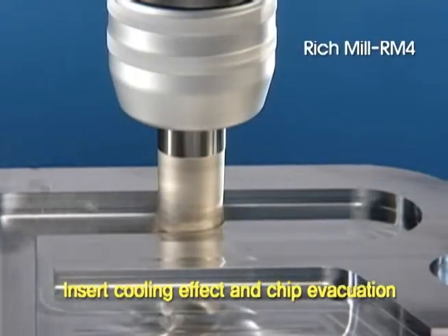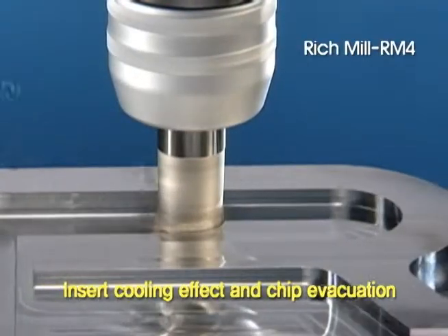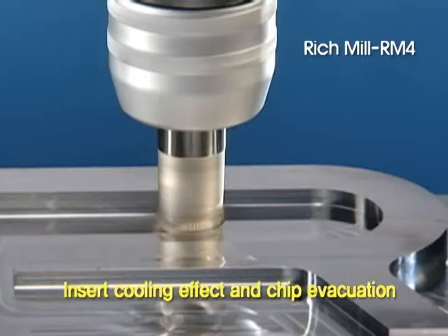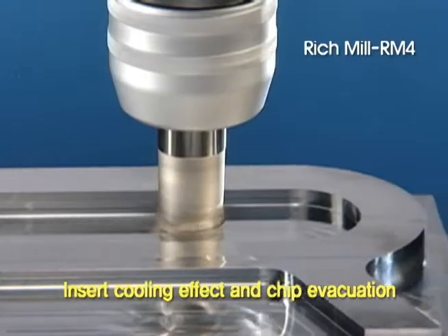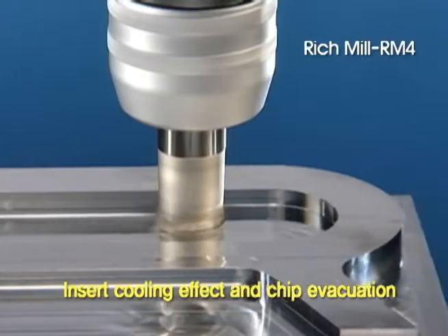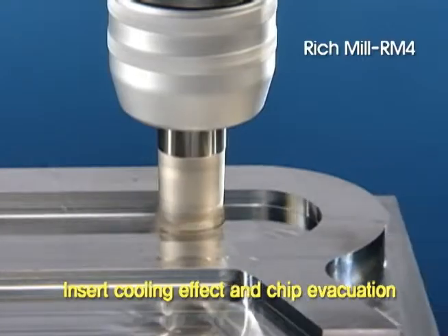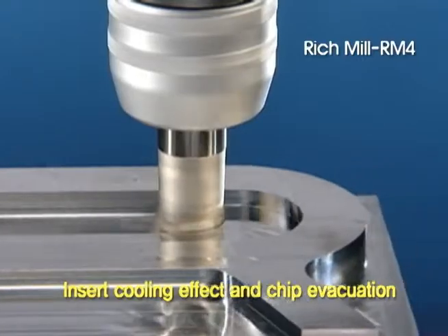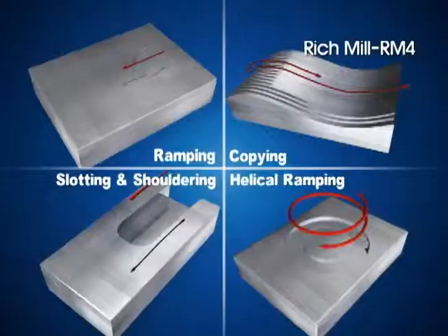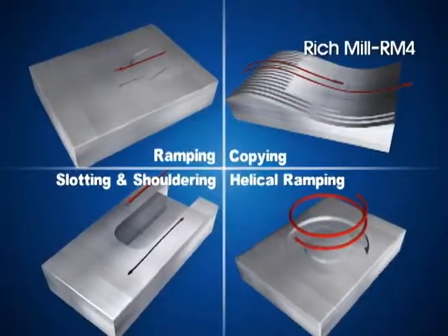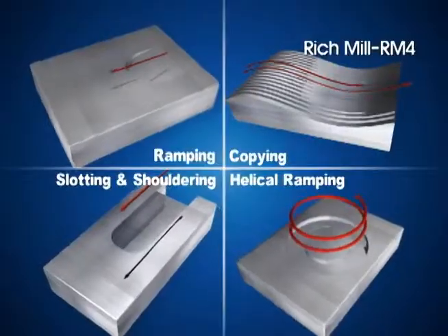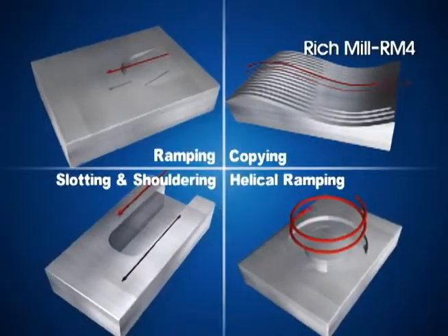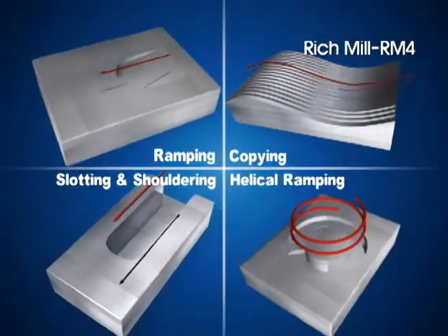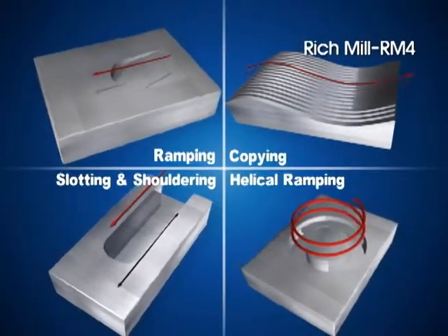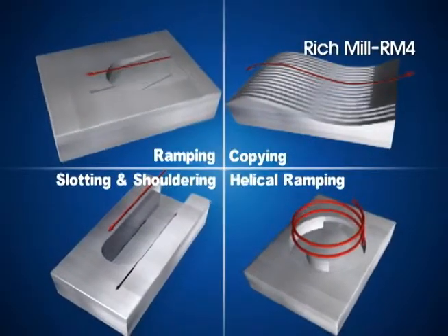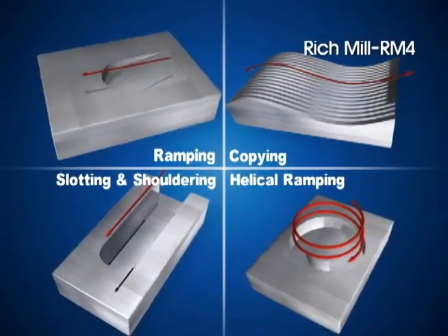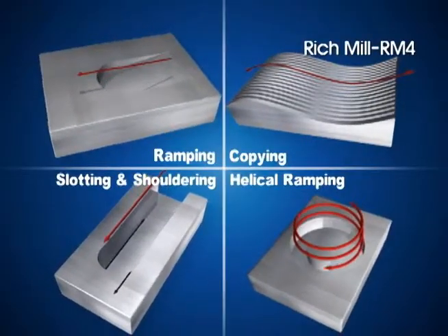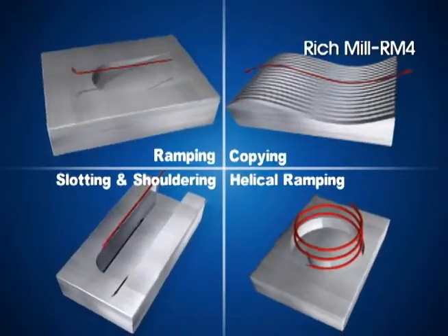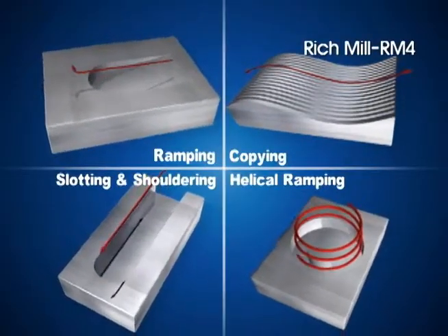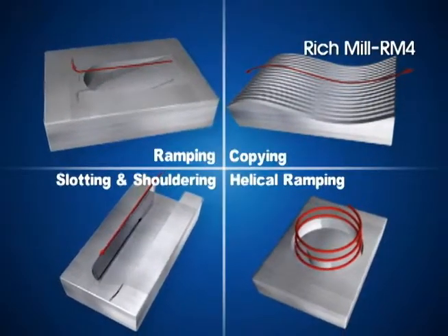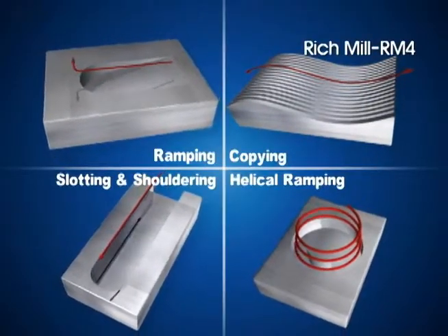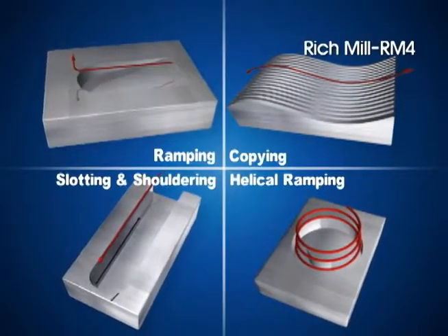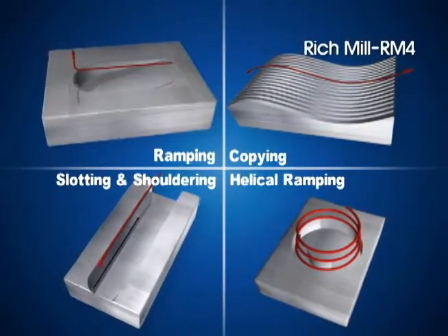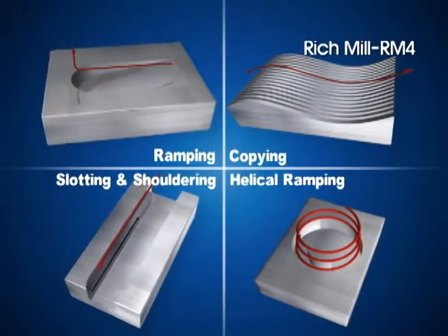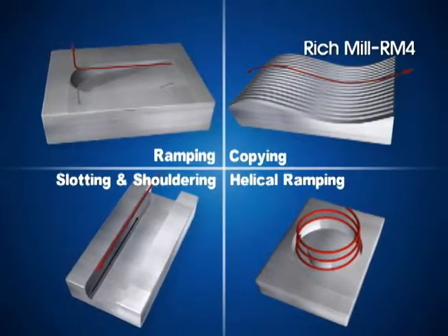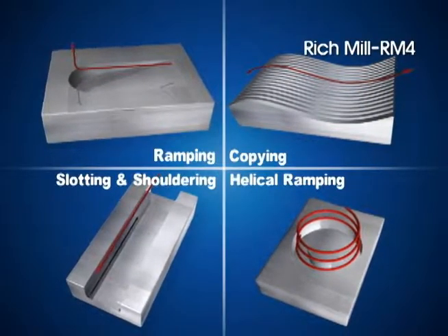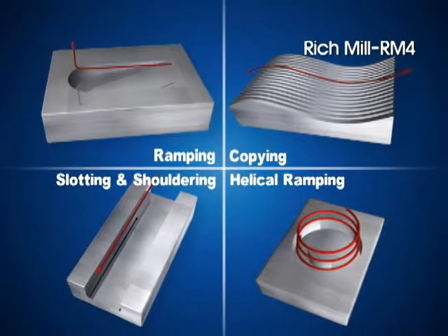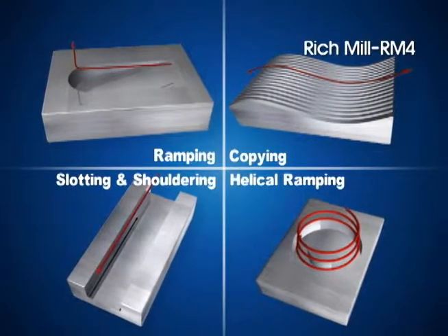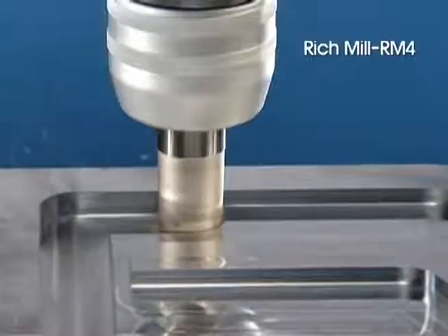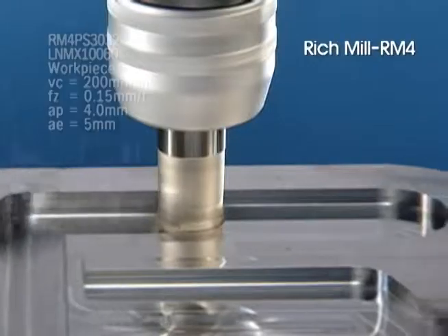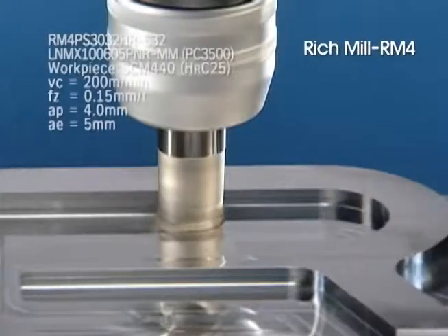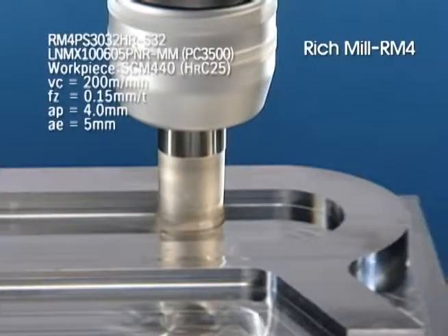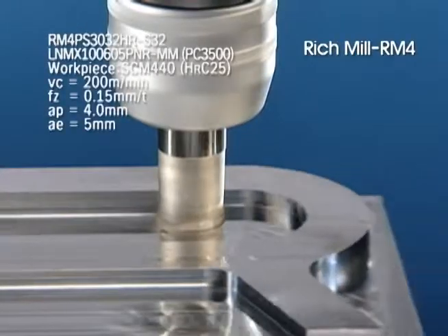The RM4 is a multi-functional and highly efficient milling tool for facing, slotting, ramping, and helical machining.